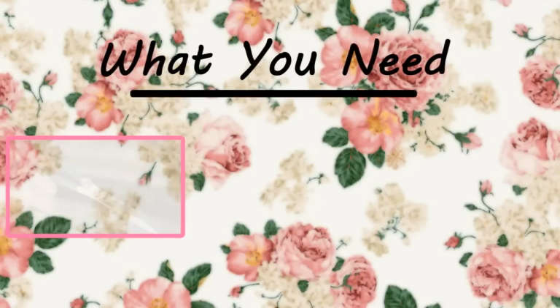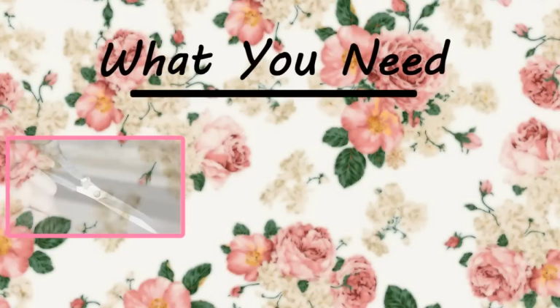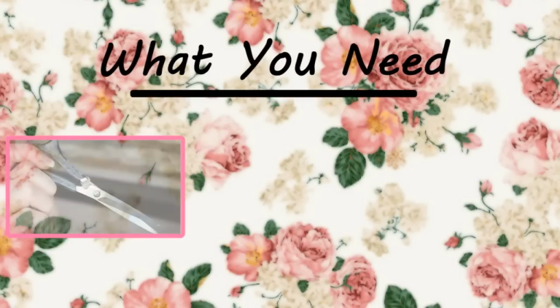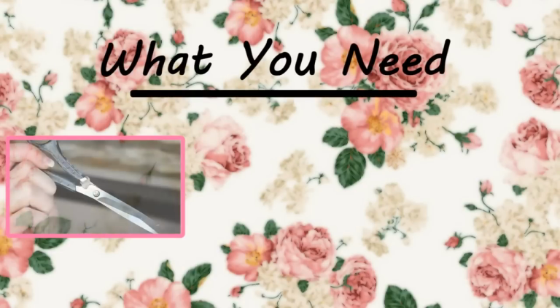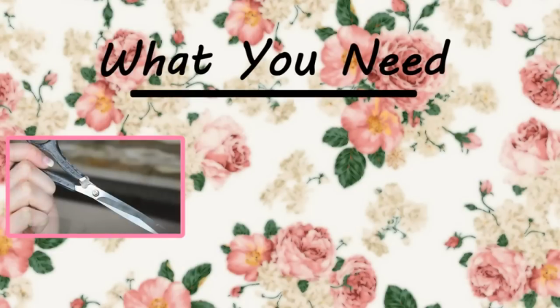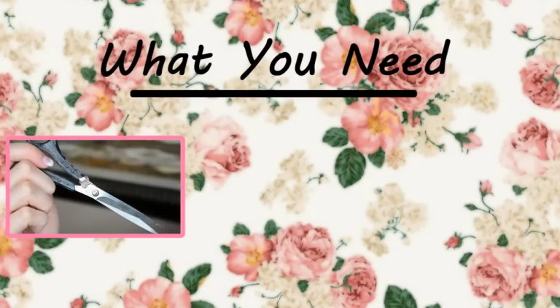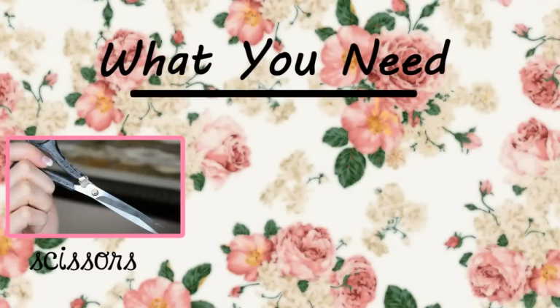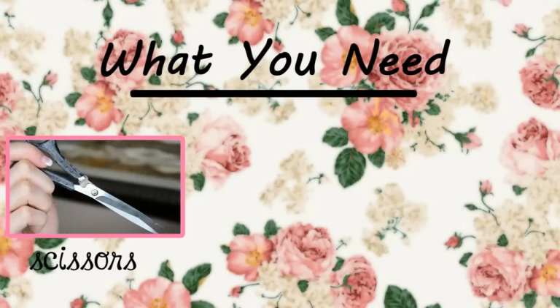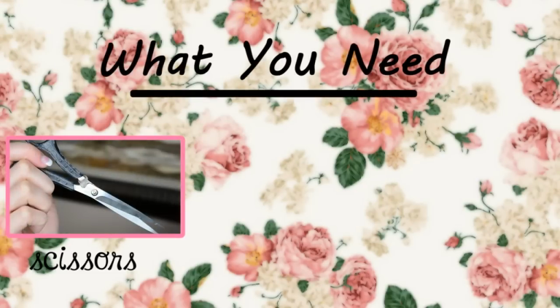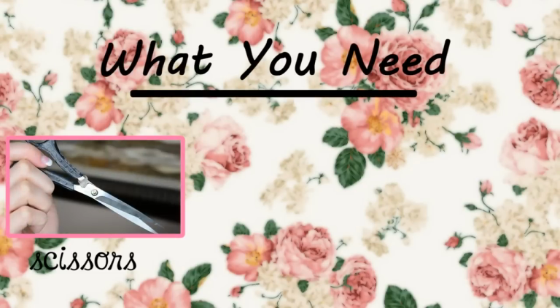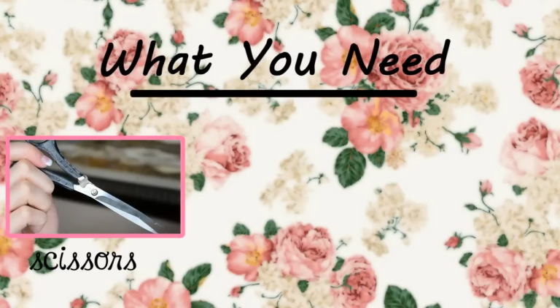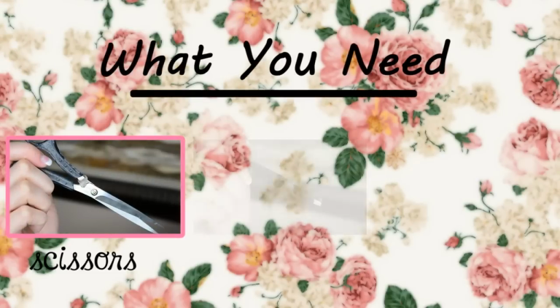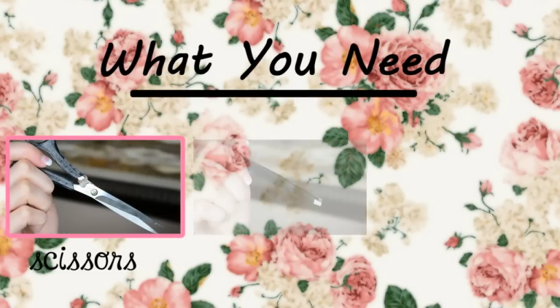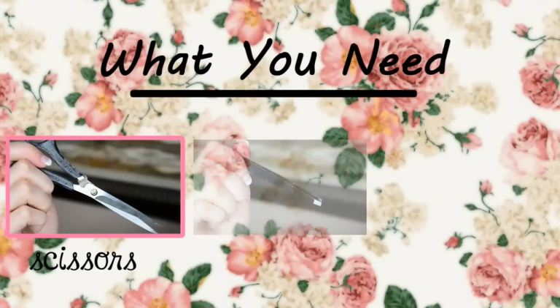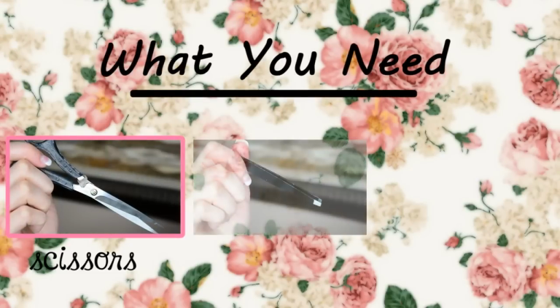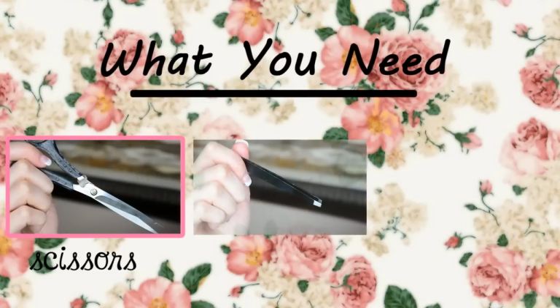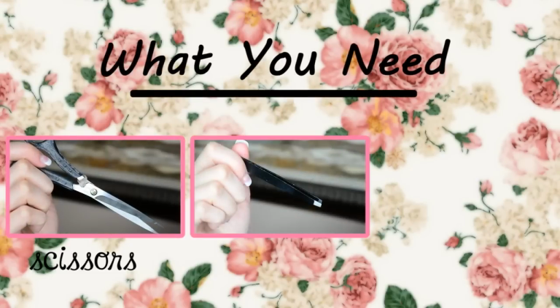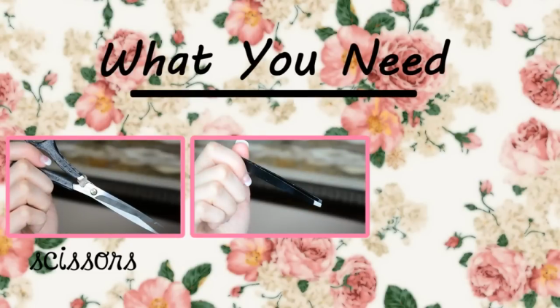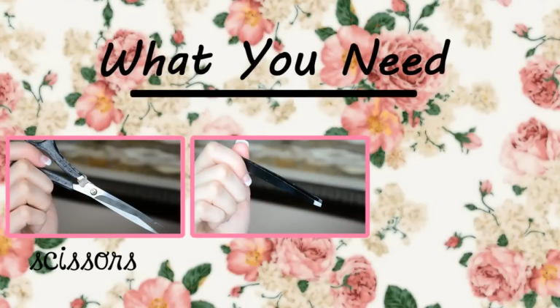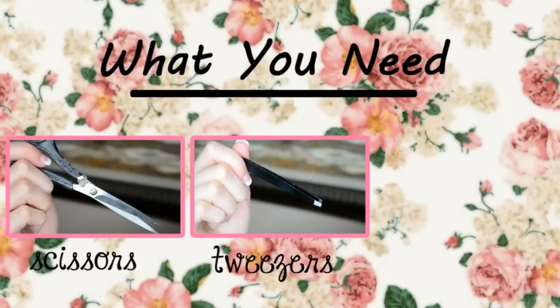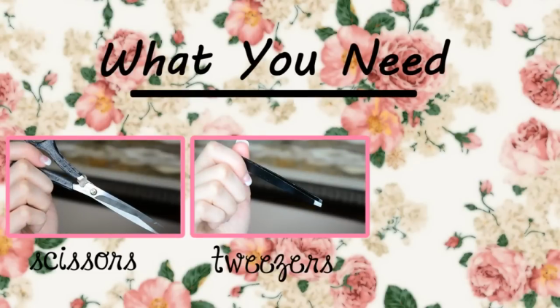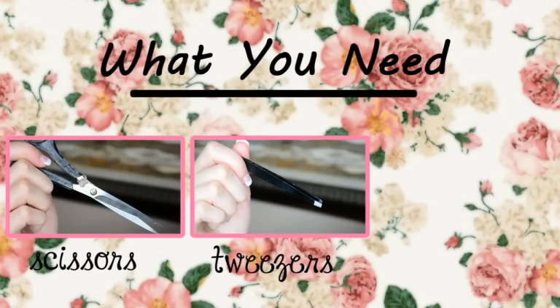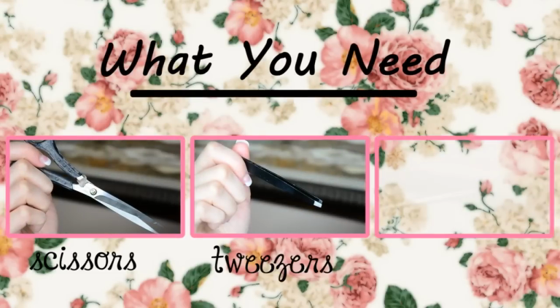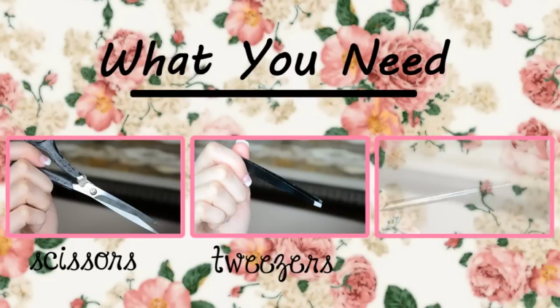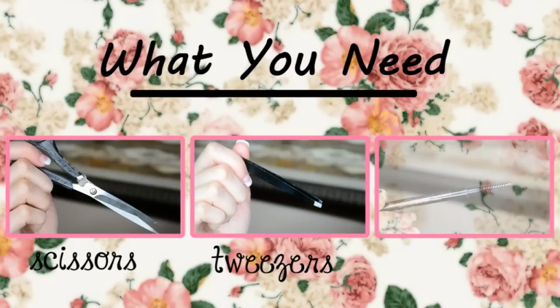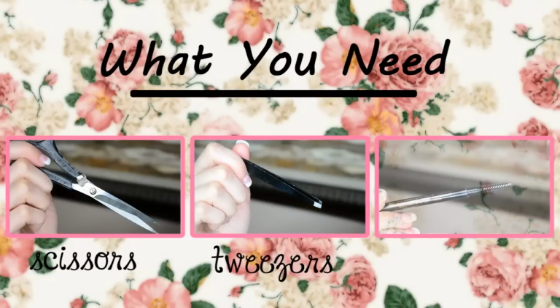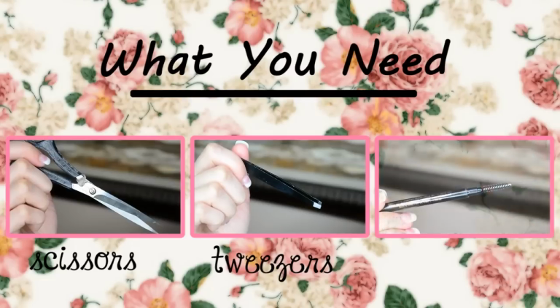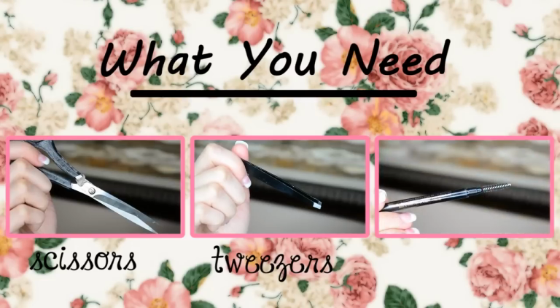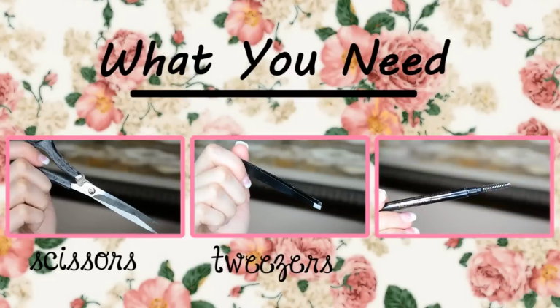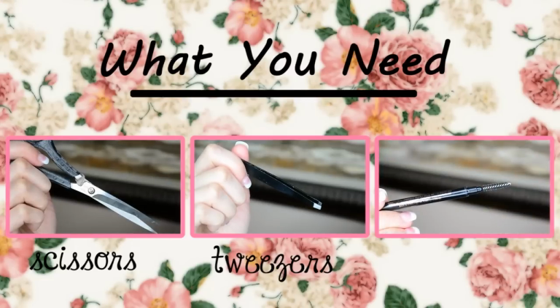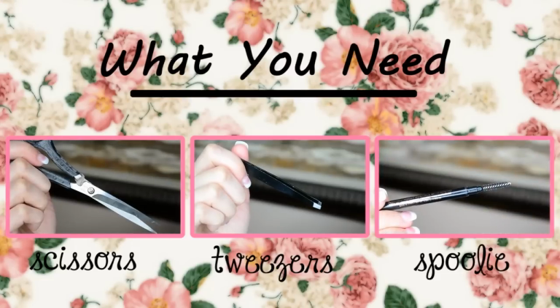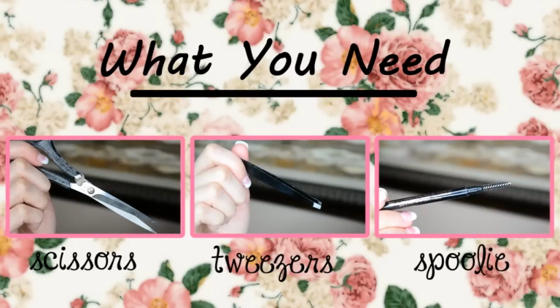Here's what you'll be needing: a pair of thin scissors, slanted tweezers, and a spoolie brush.